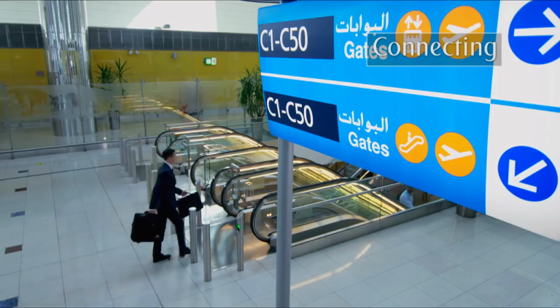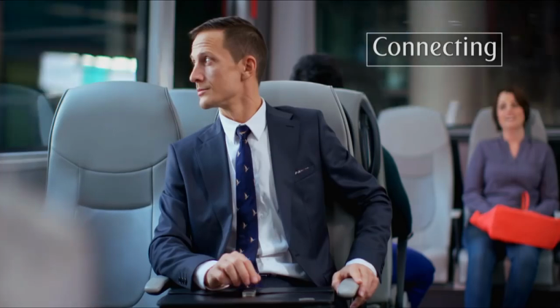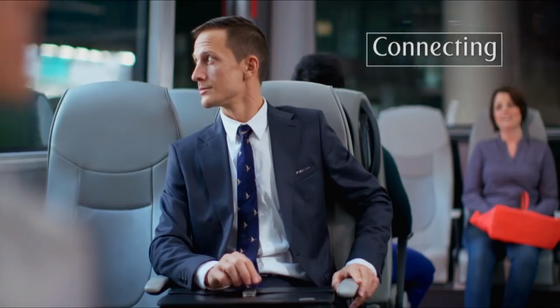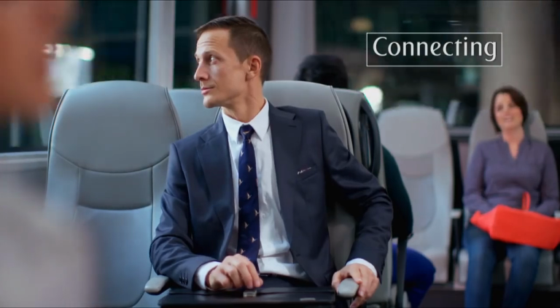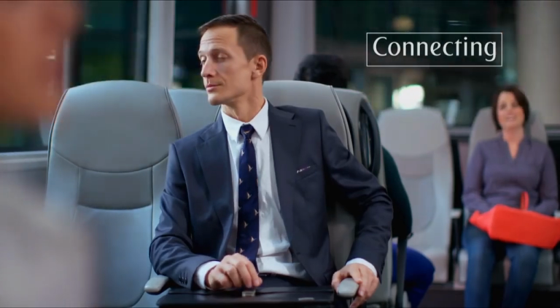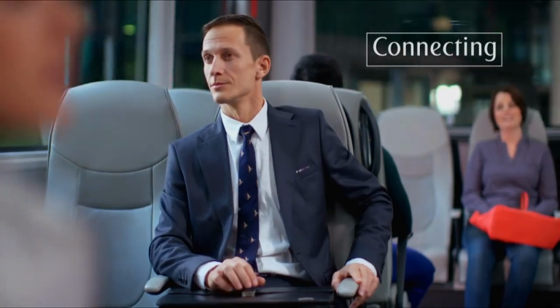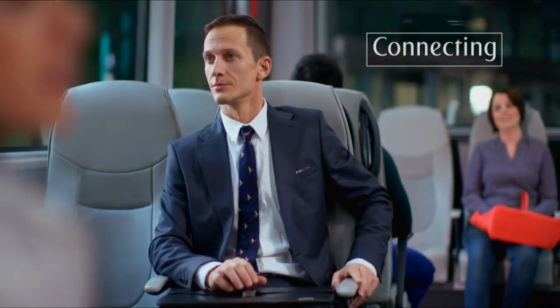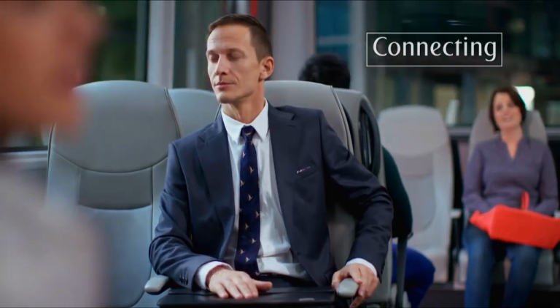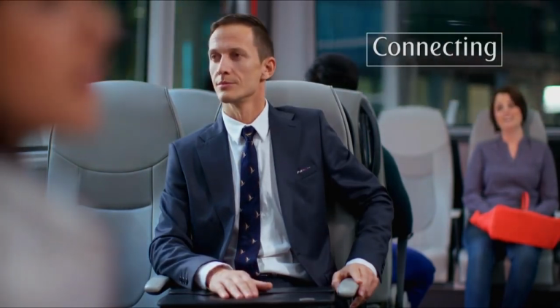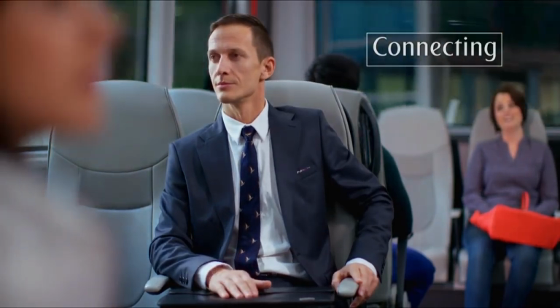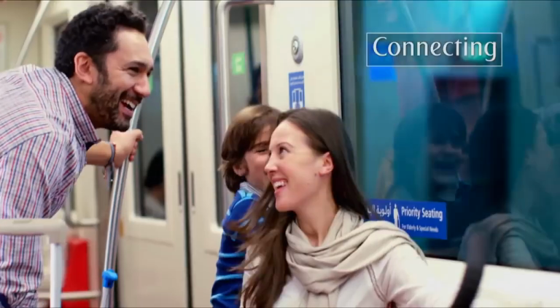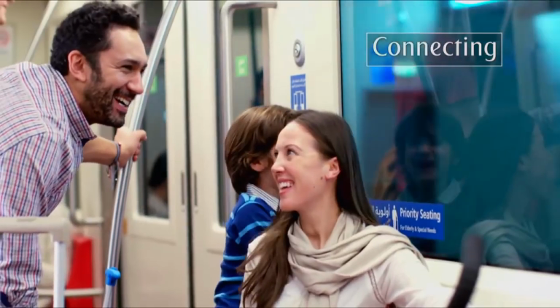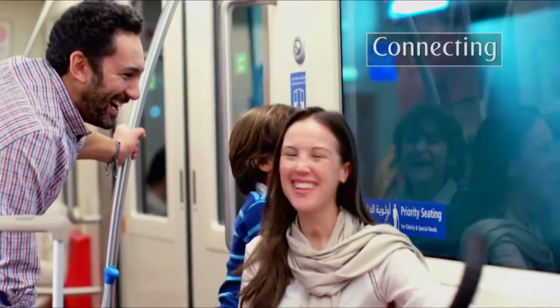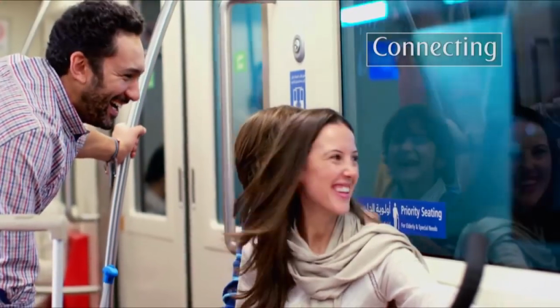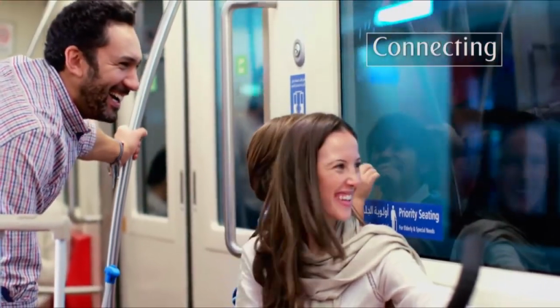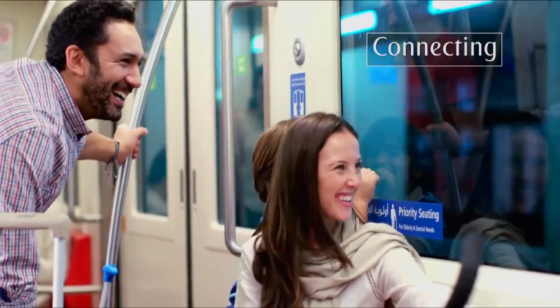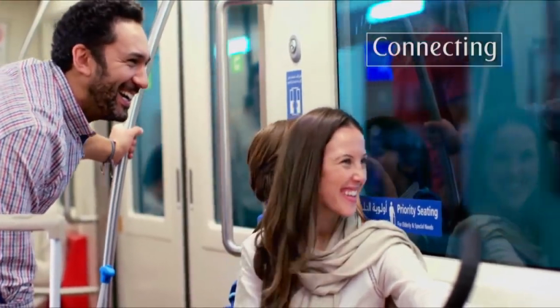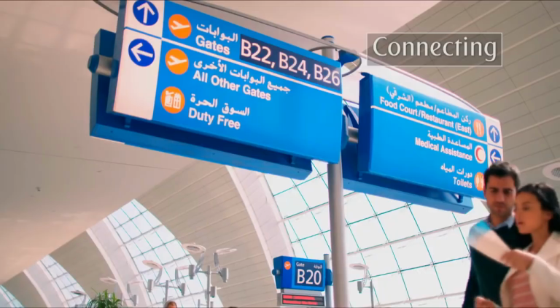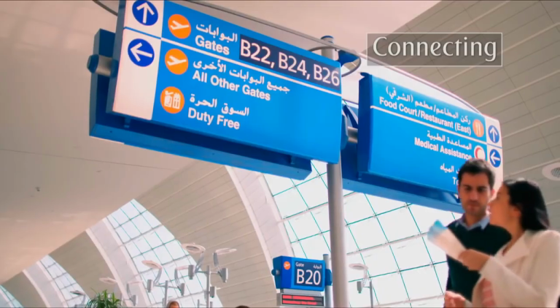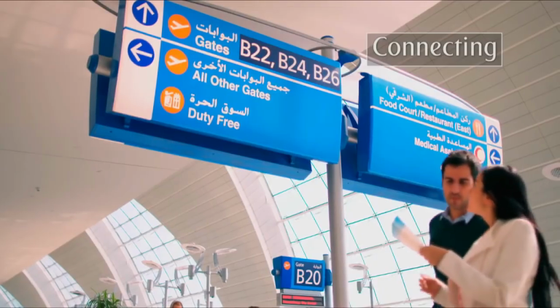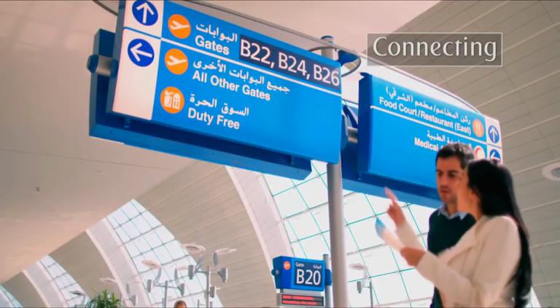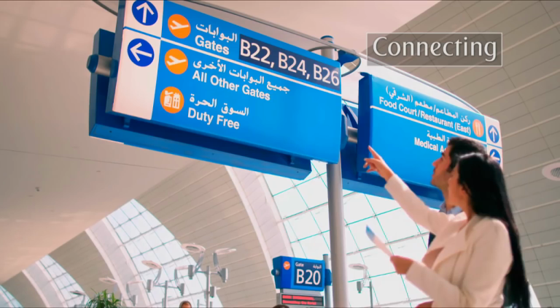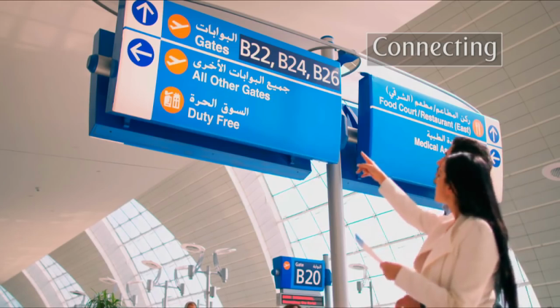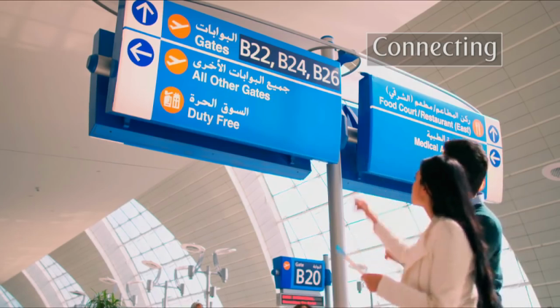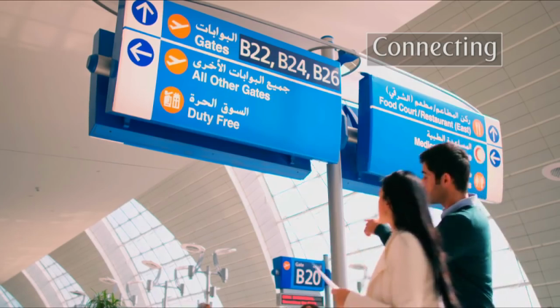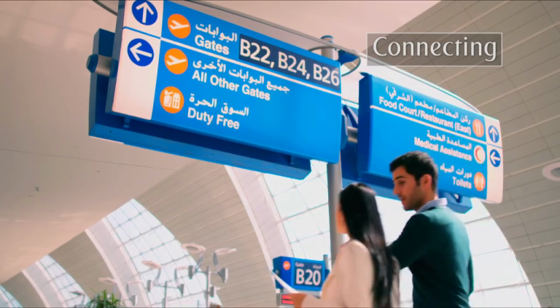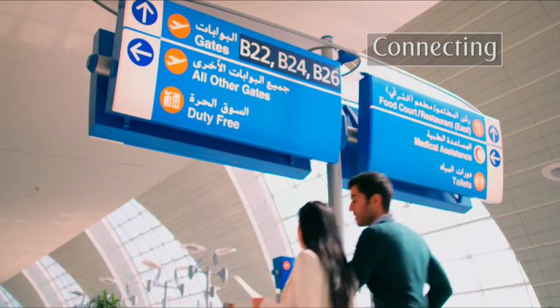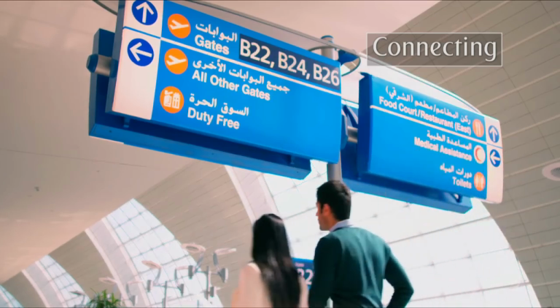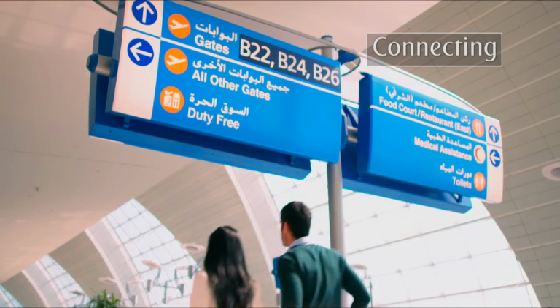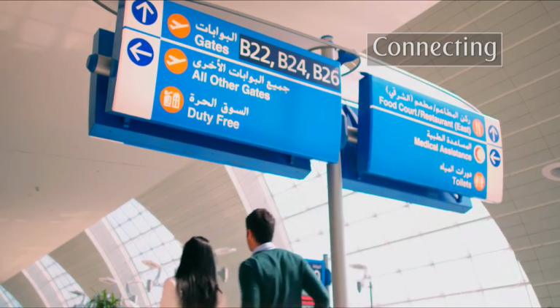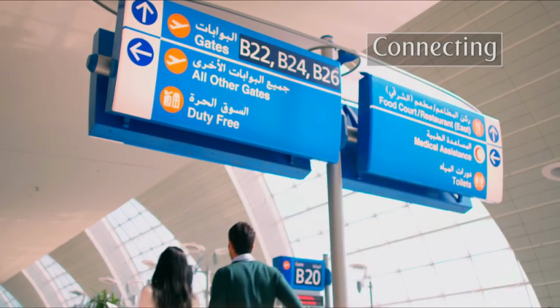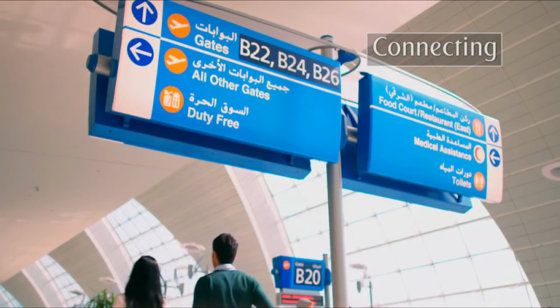Travel between the gates by bus, shuttle train, or it may just be a walk away. The signs will show you the way.